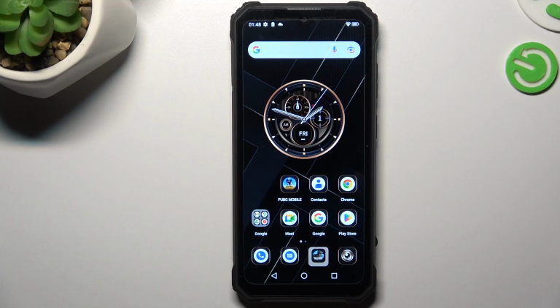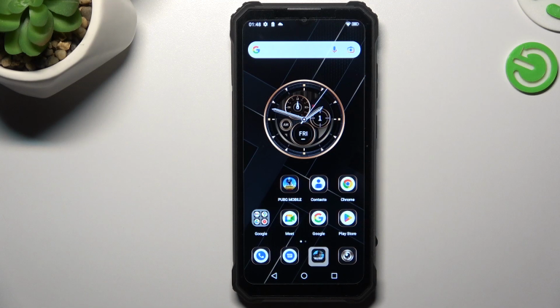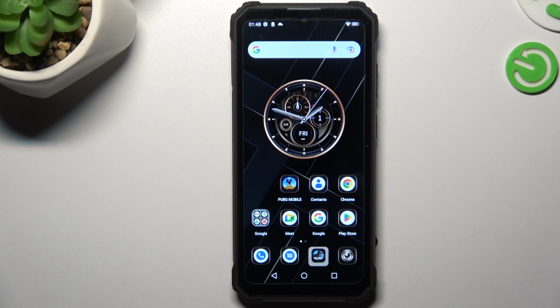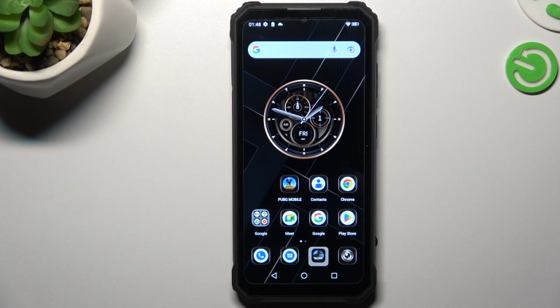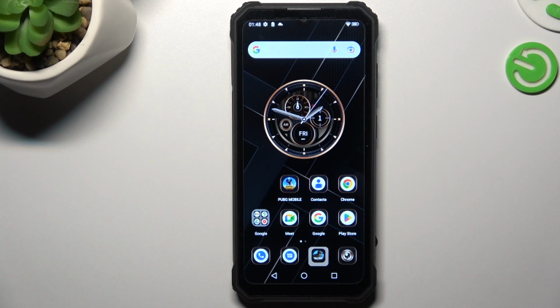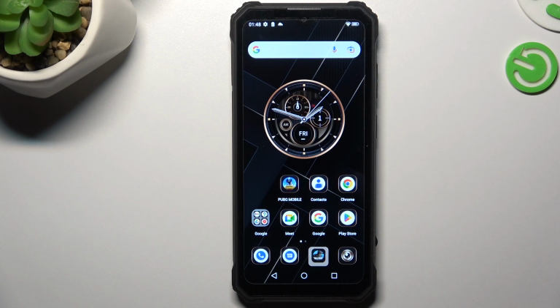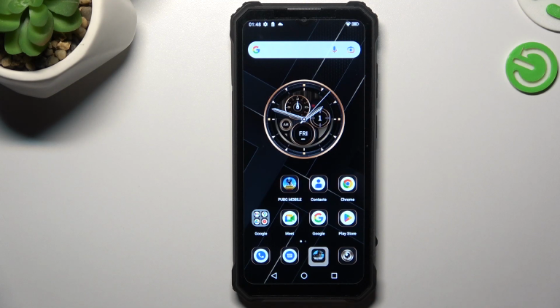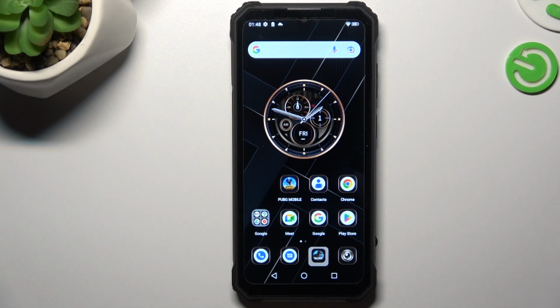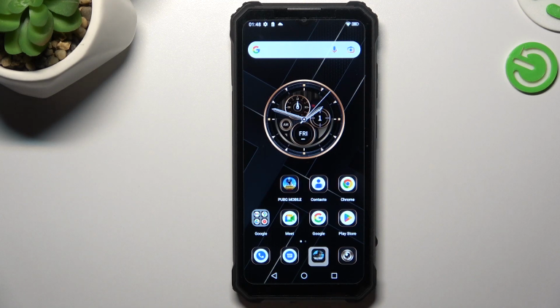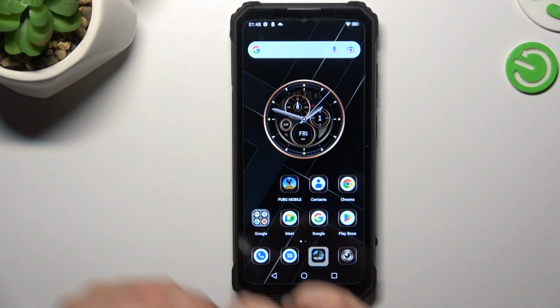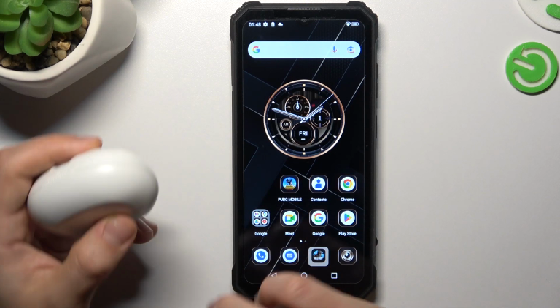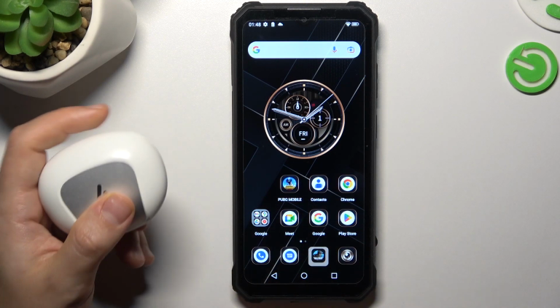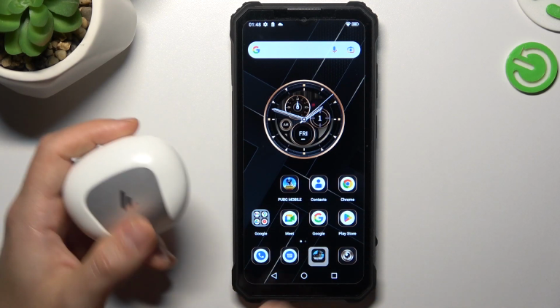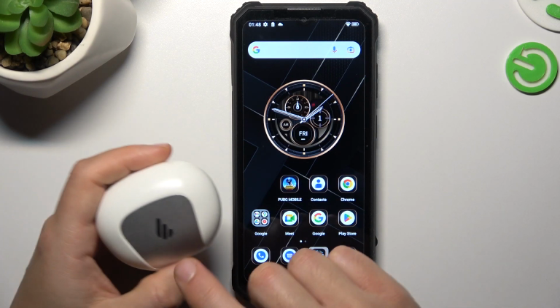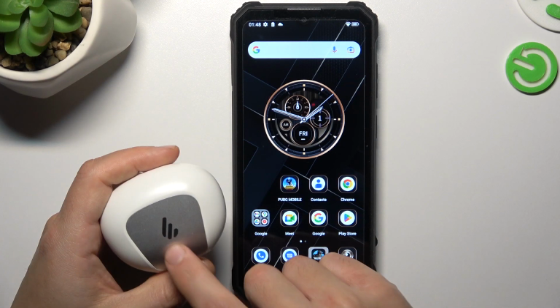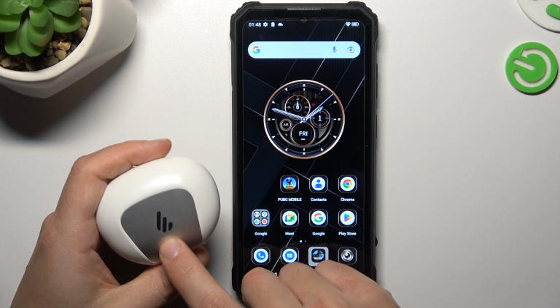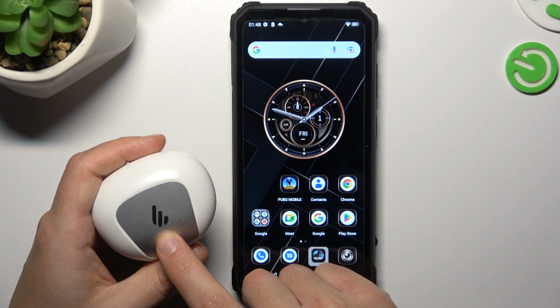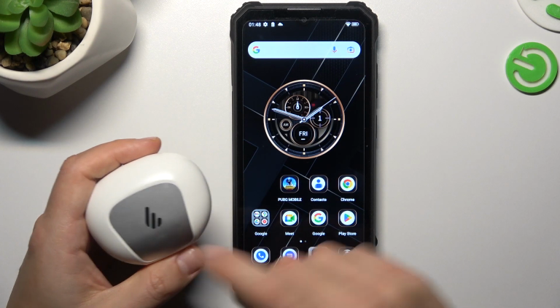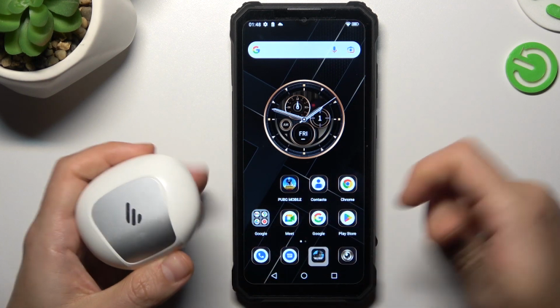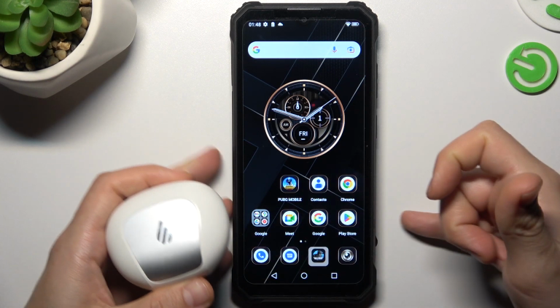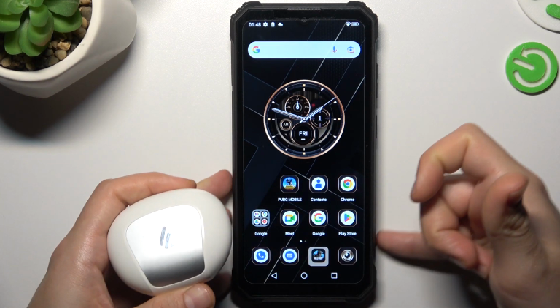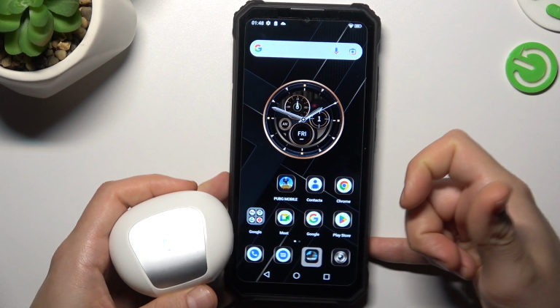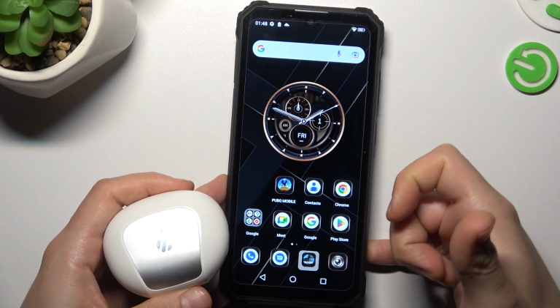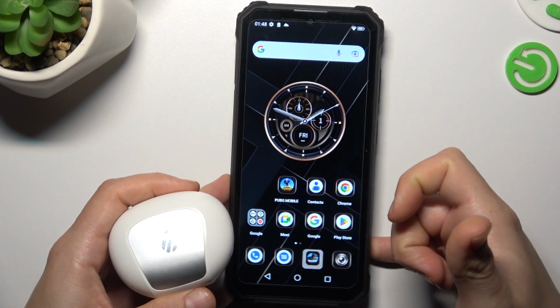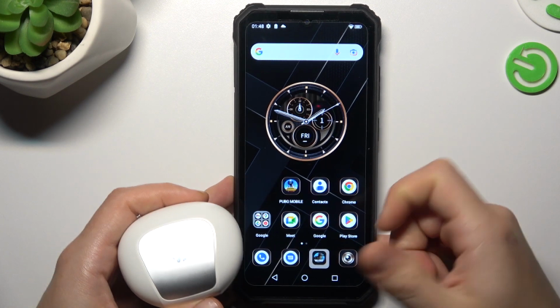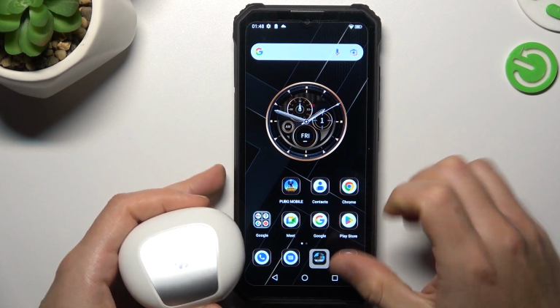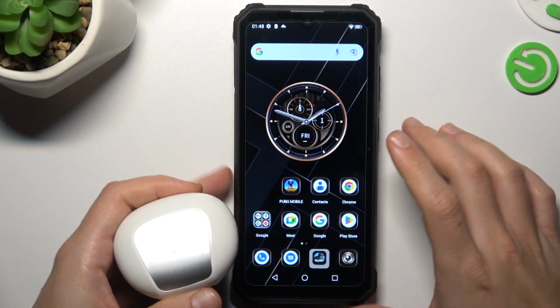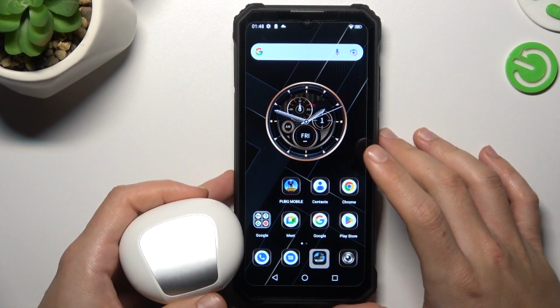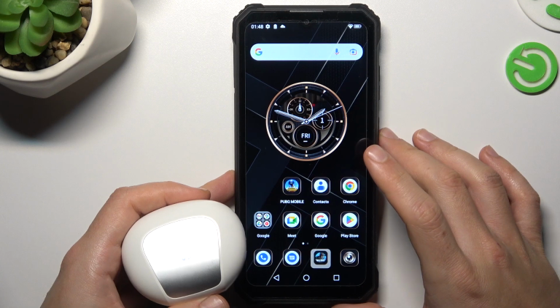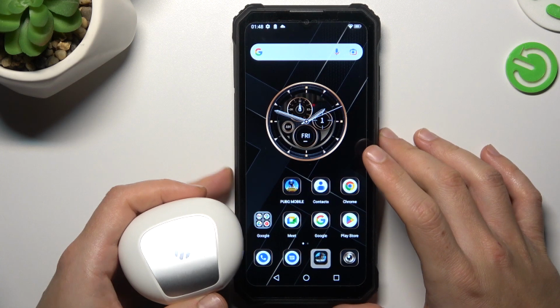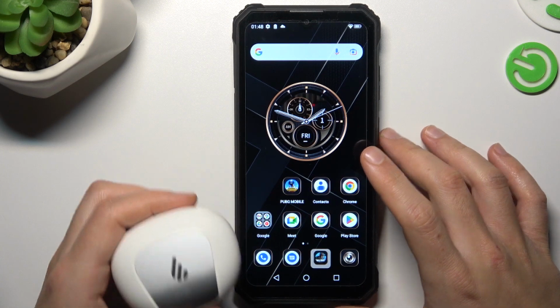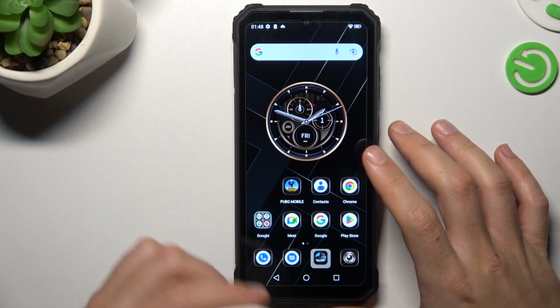Hello guys, today I'm going to show you a few tips to follow if you cannot find your Bluetooth accessory on the Okitel WP23.